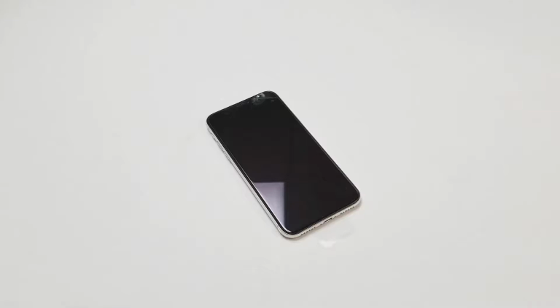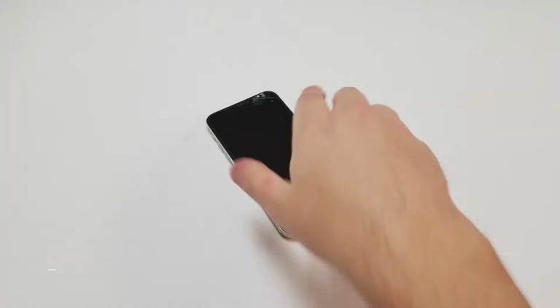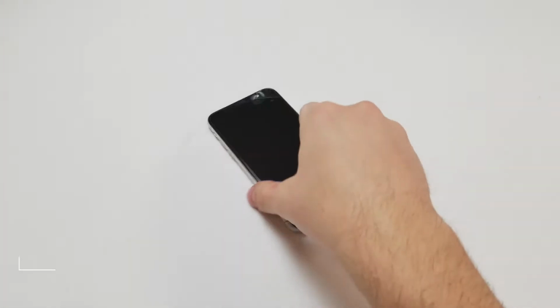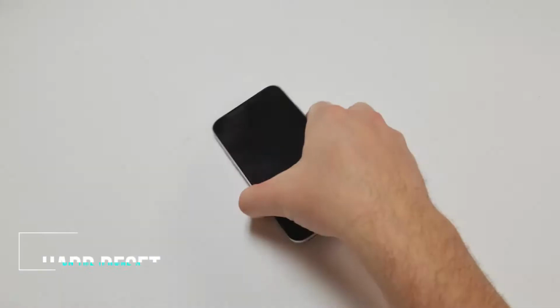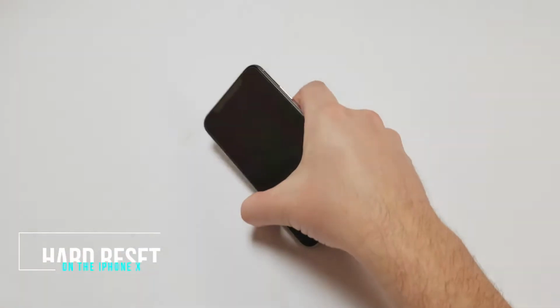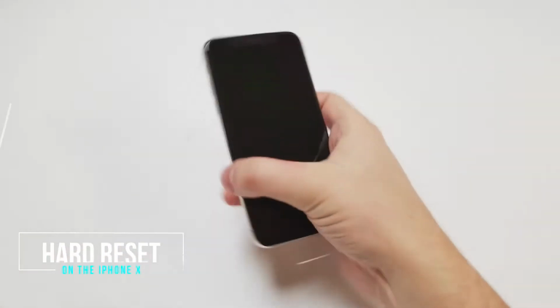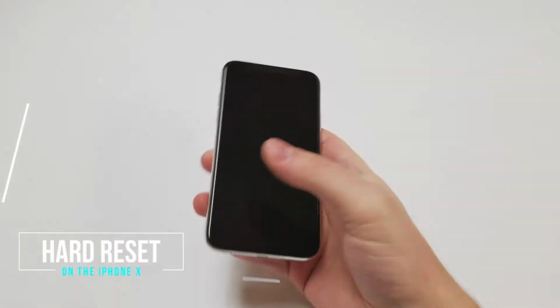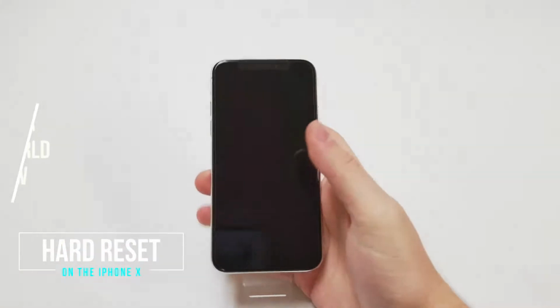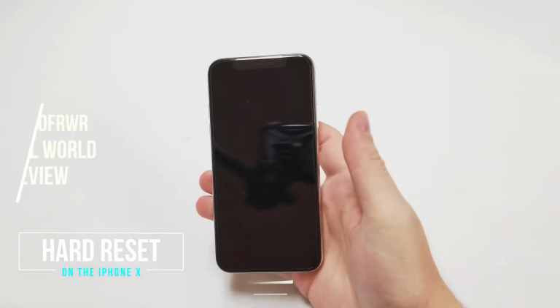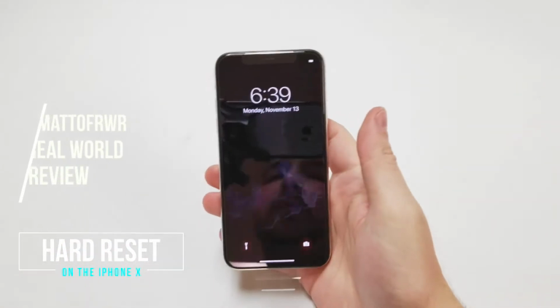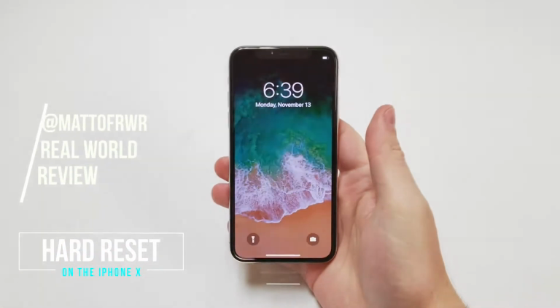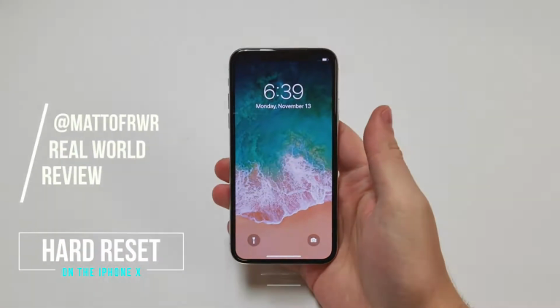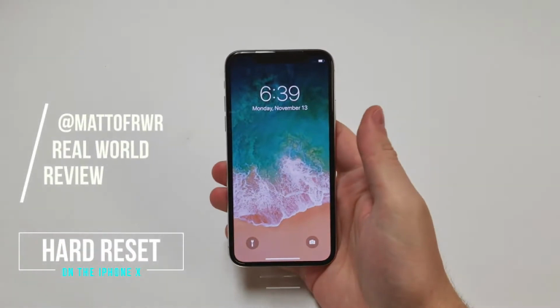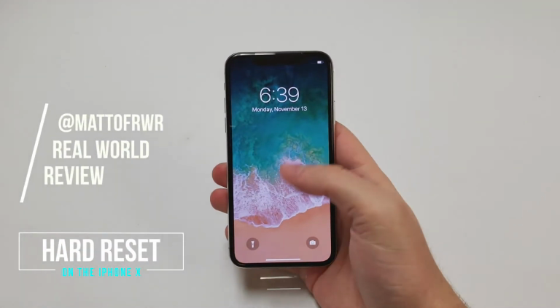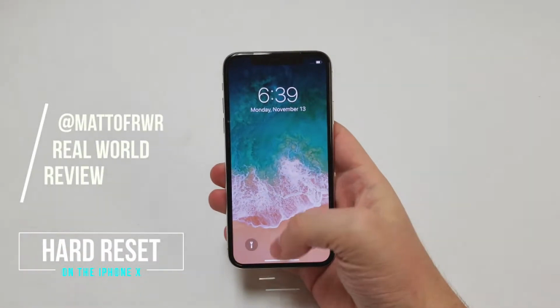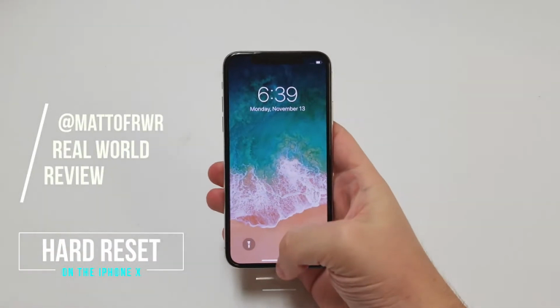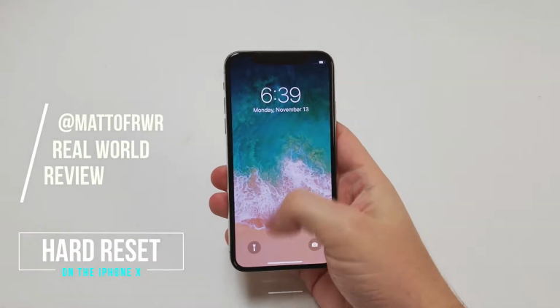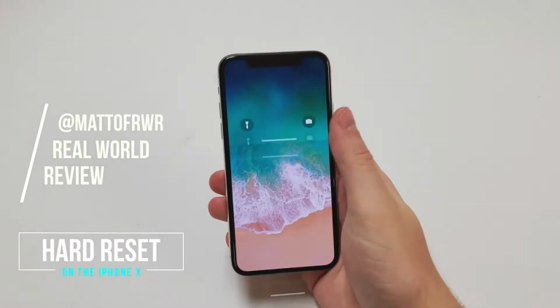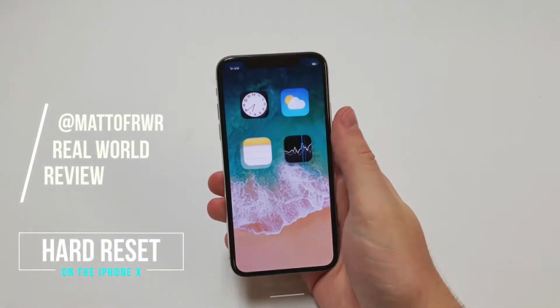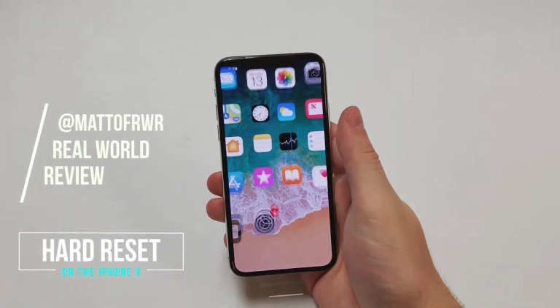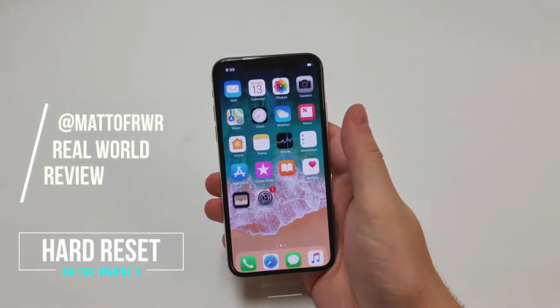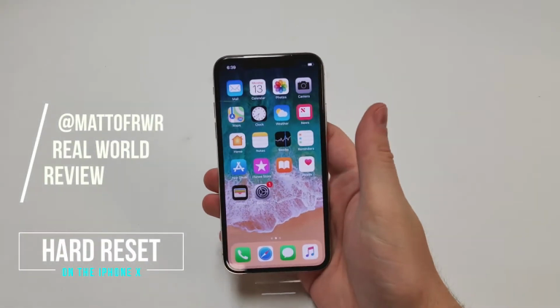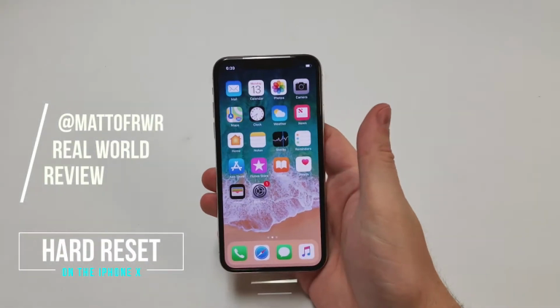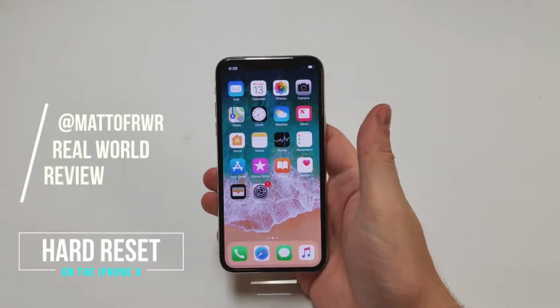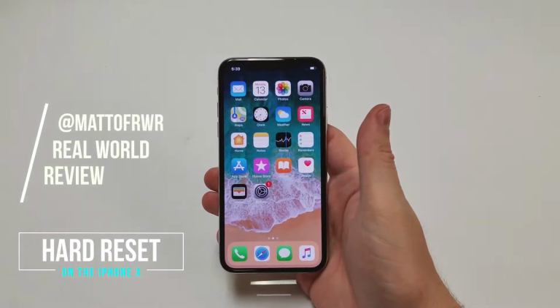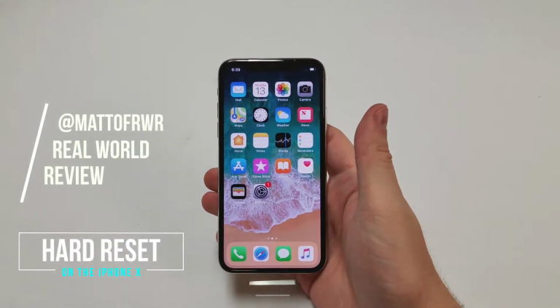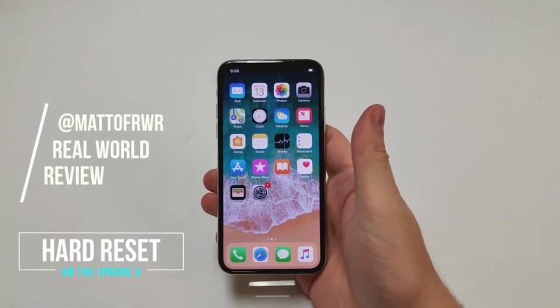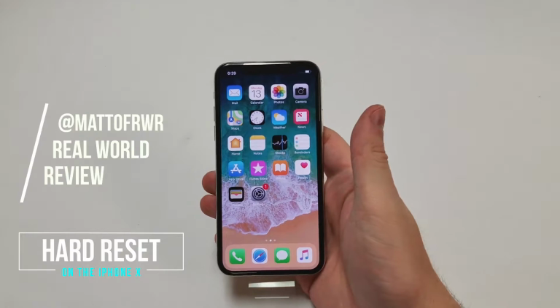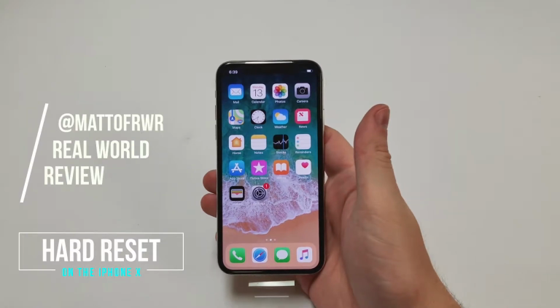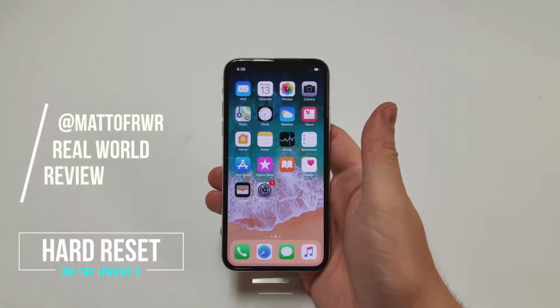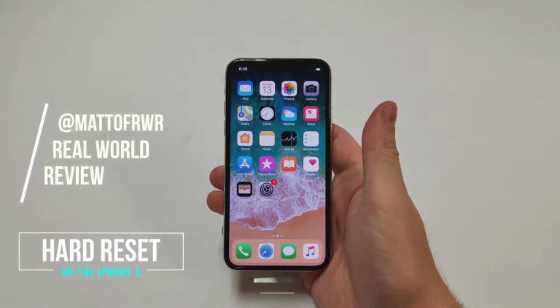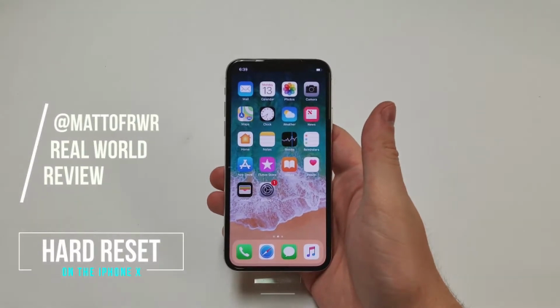Hello everybody, this is Matt from Real World Review, and today I'm going to show you how to do a hard reset on your iPhone X.